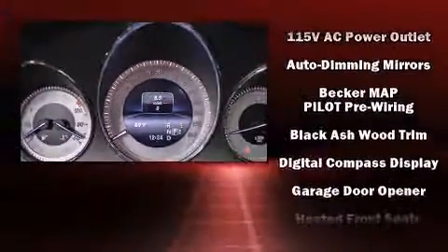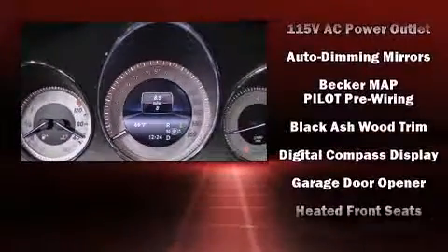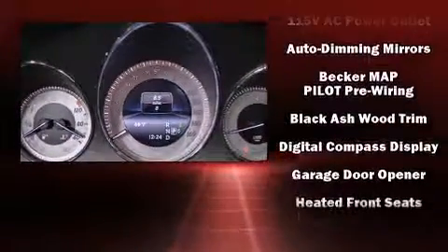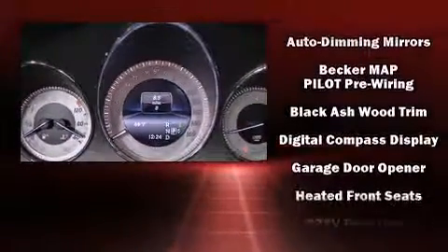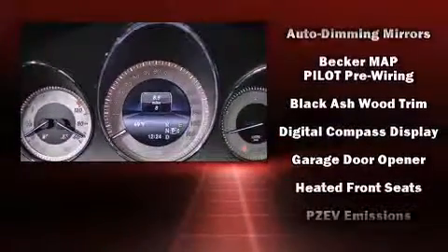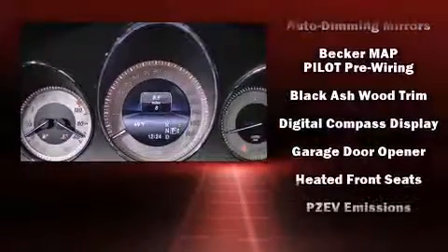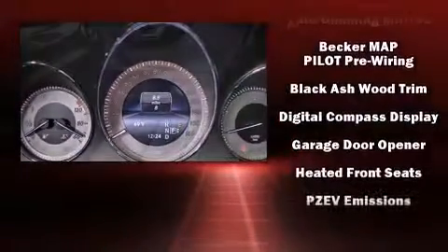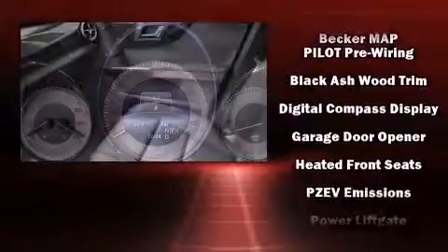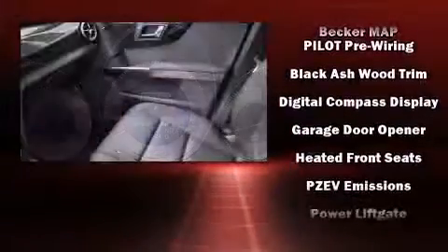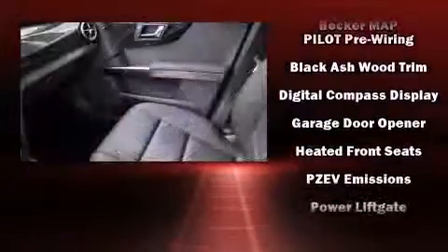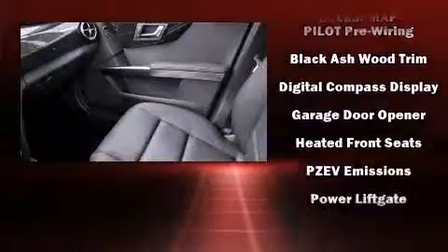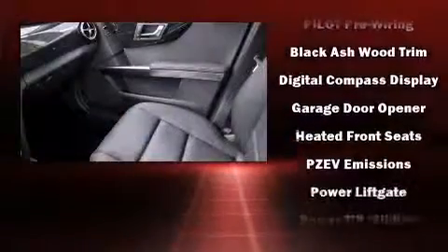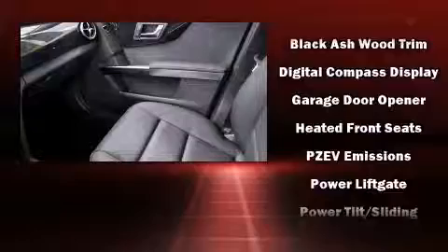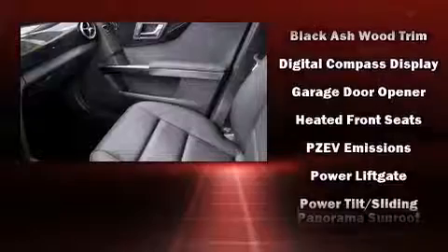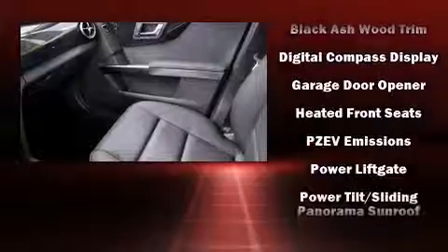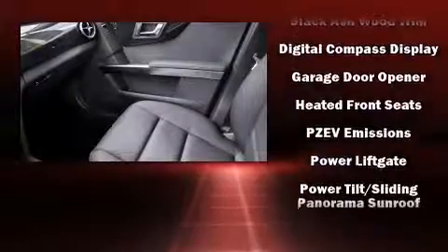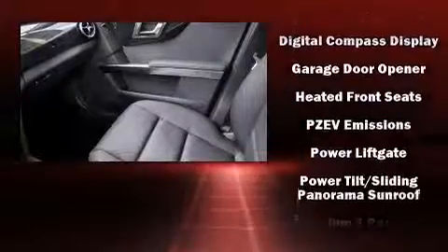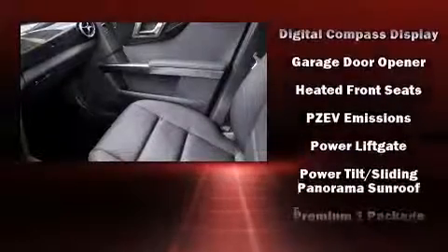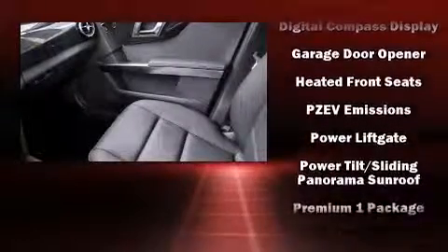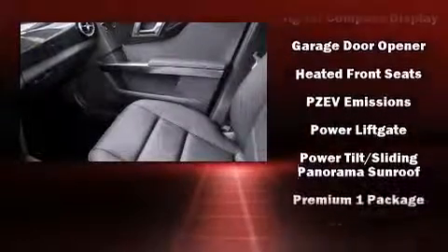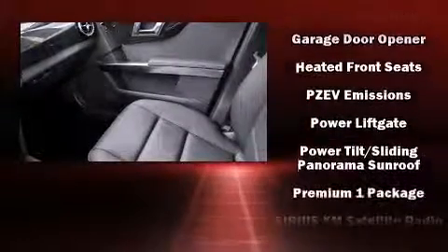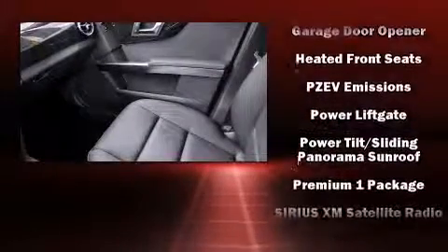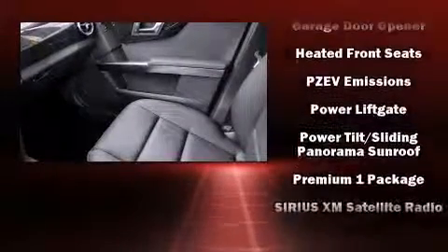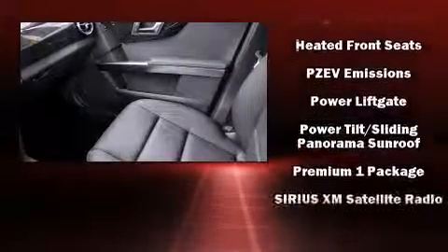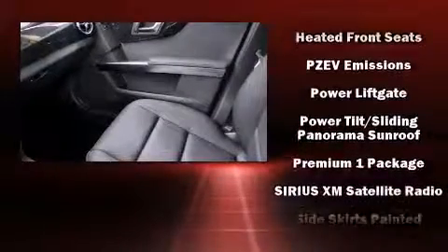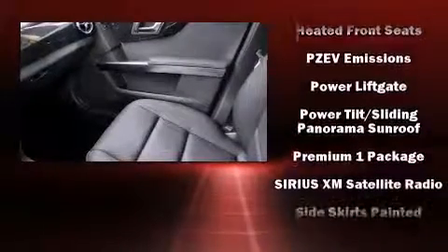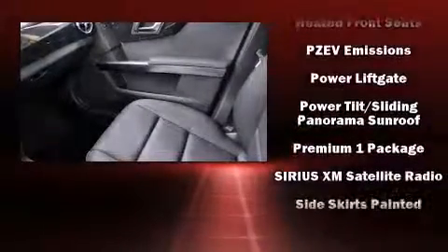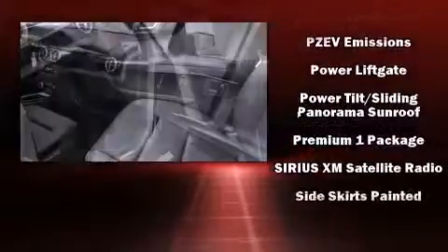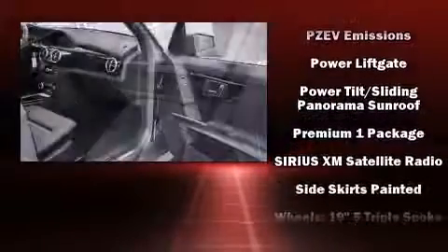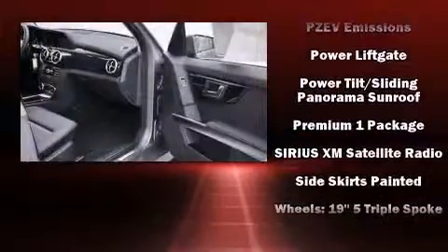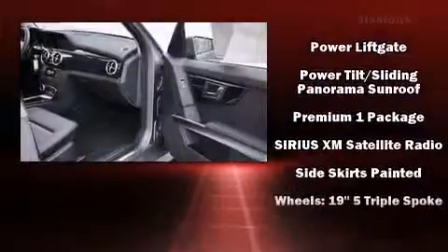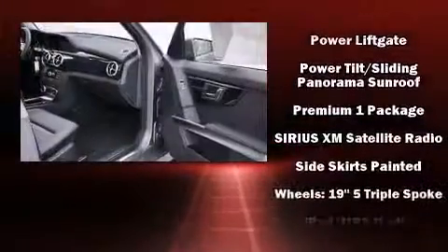Additional safety features include an anti-whiplash front head restraint, a security system, an emergency communication system, and four-wheel disc brakes with ABS.